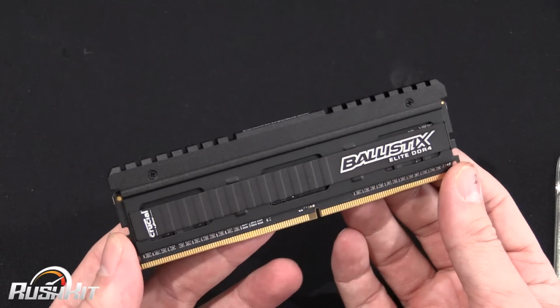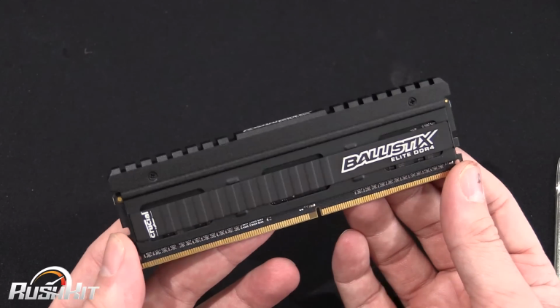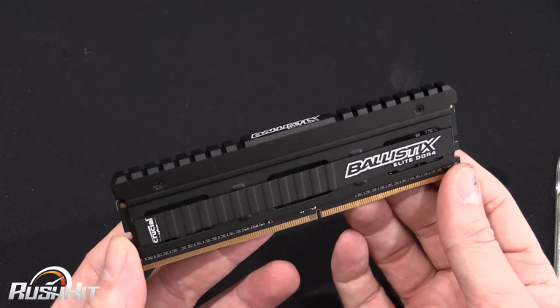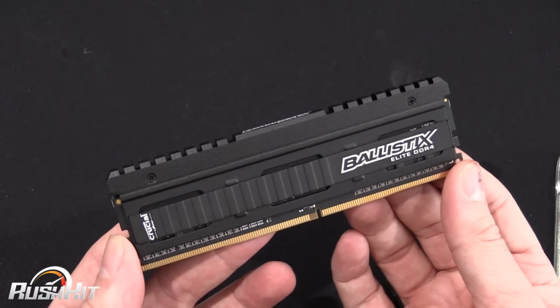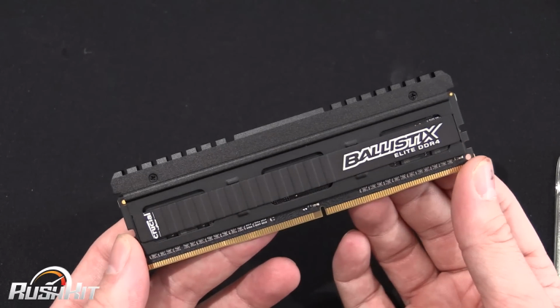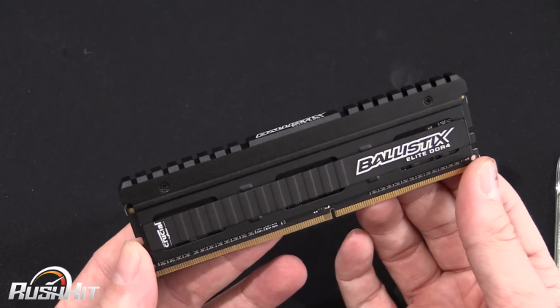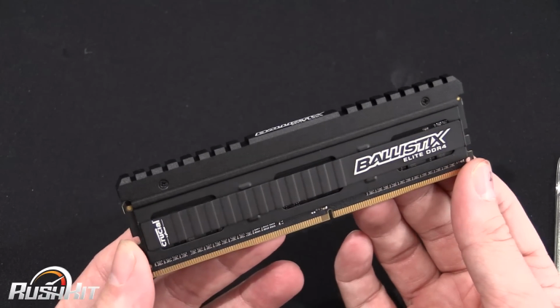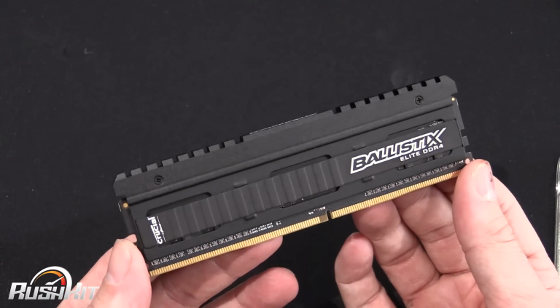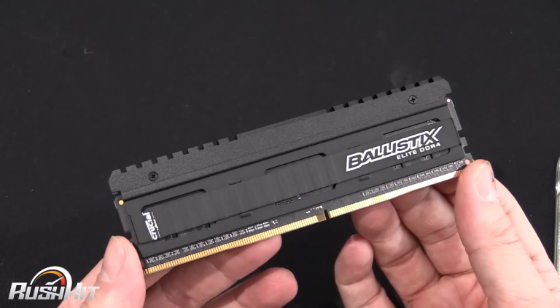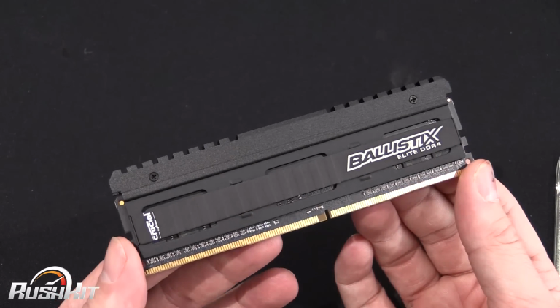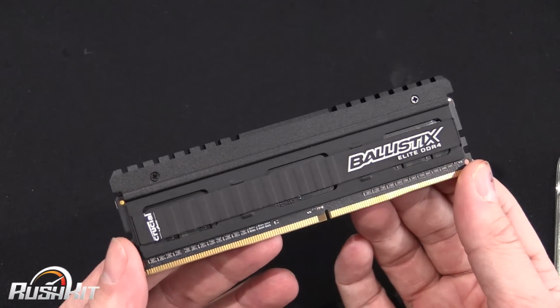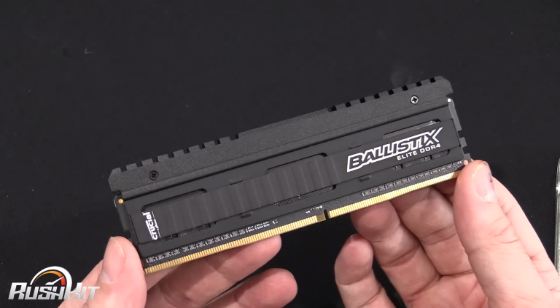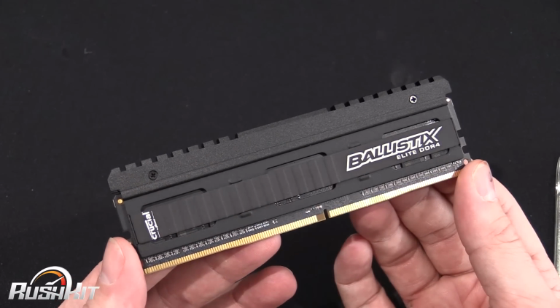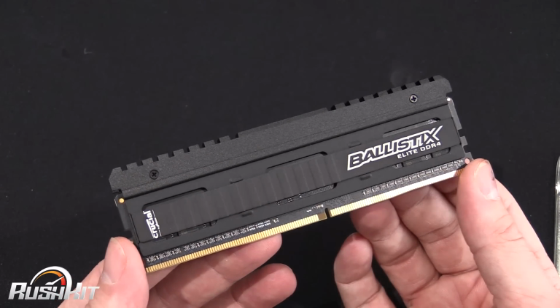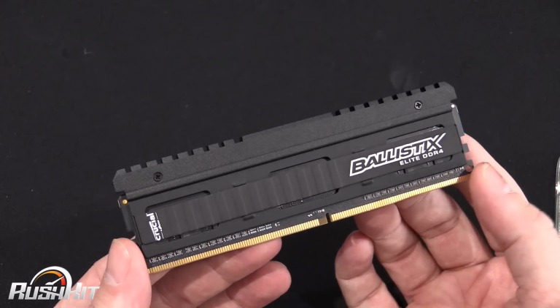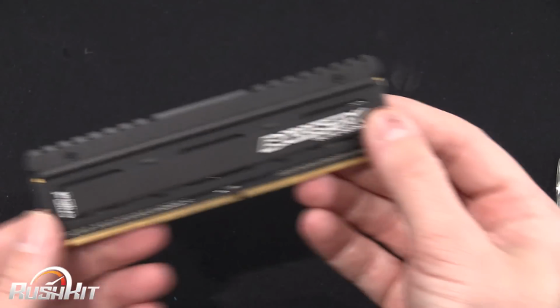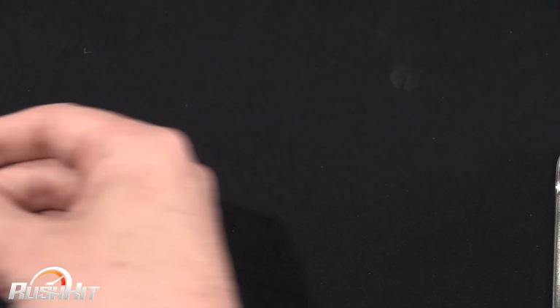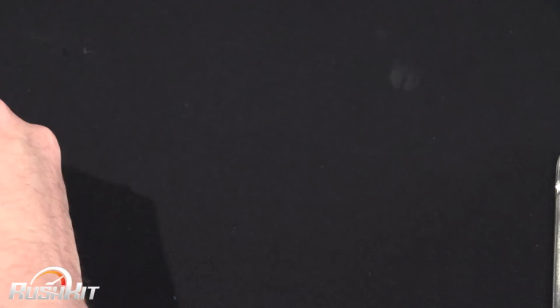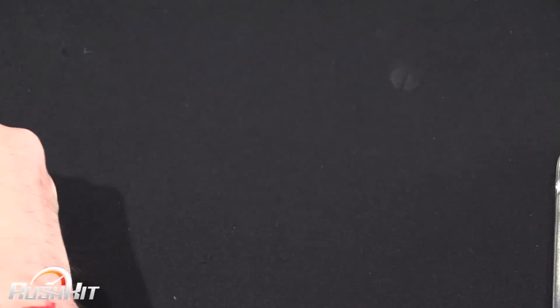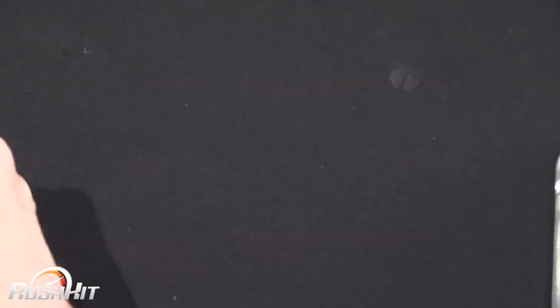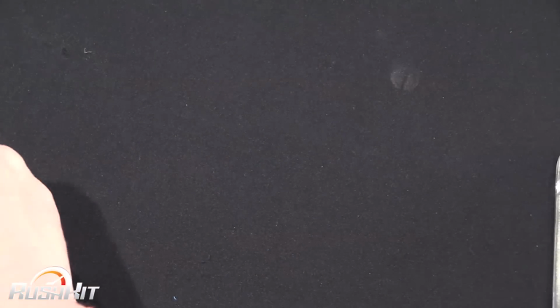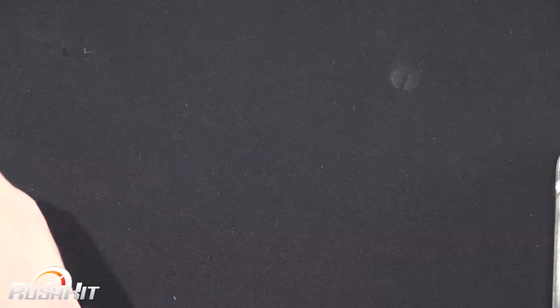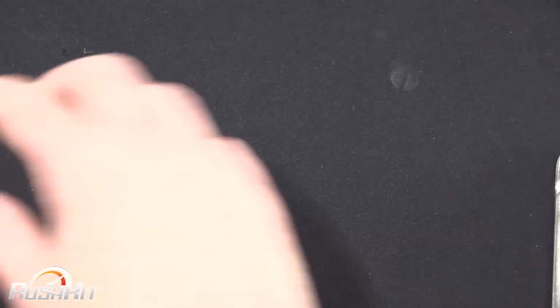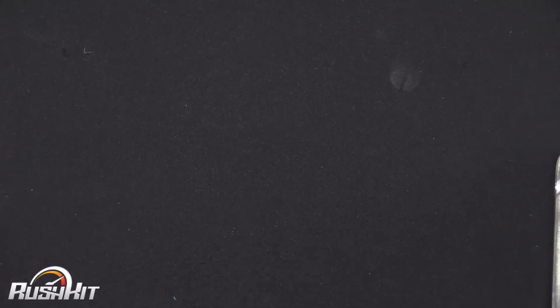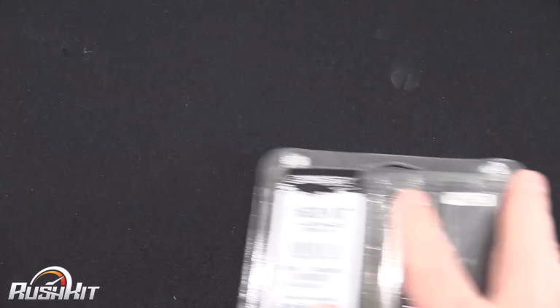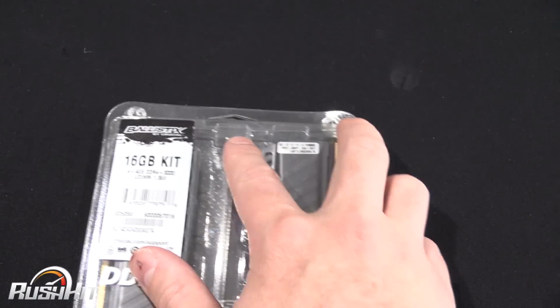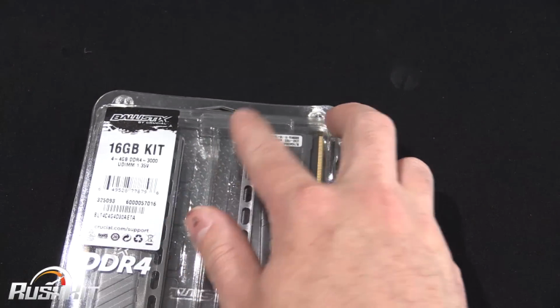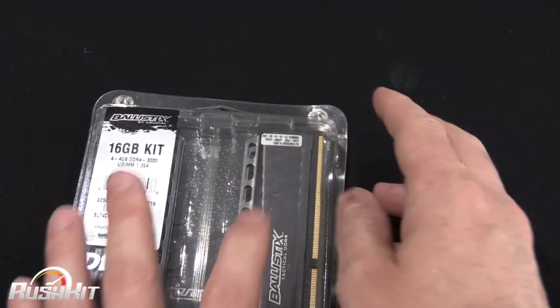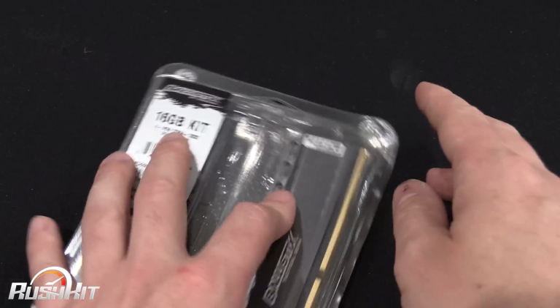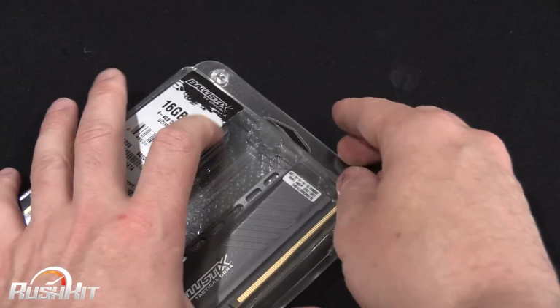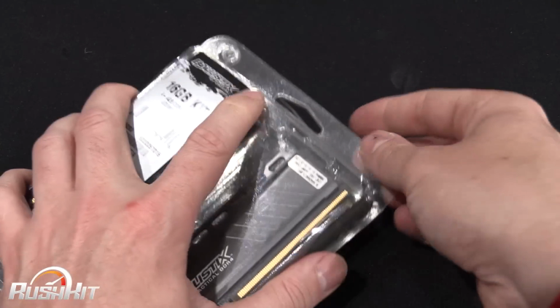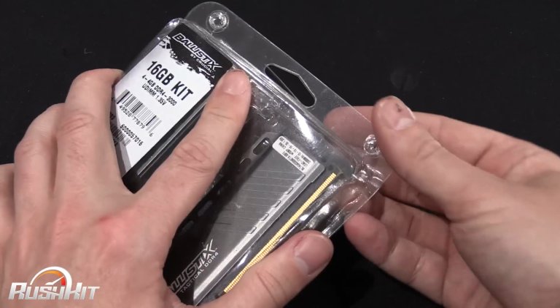I'd say this Elite actually looks more tactical than the Tactical does. Anyway, we've looked at one — we will look at the other.